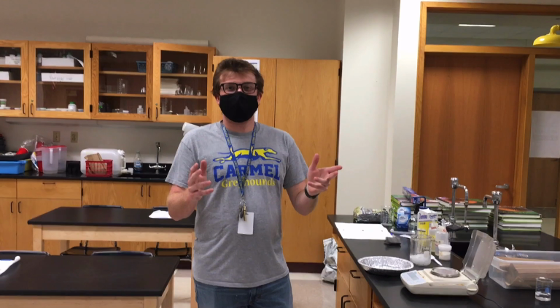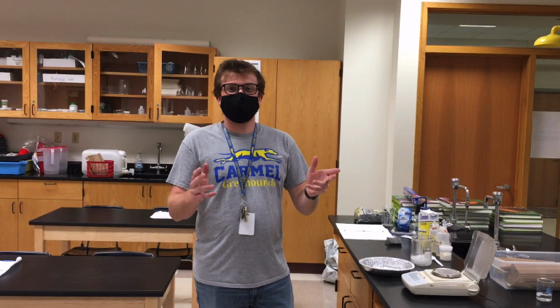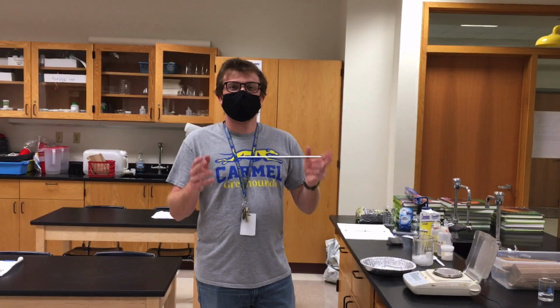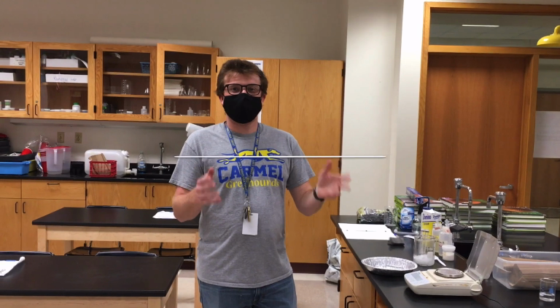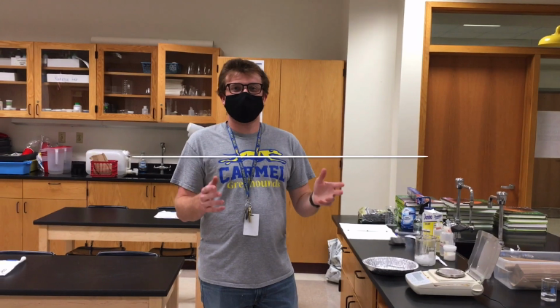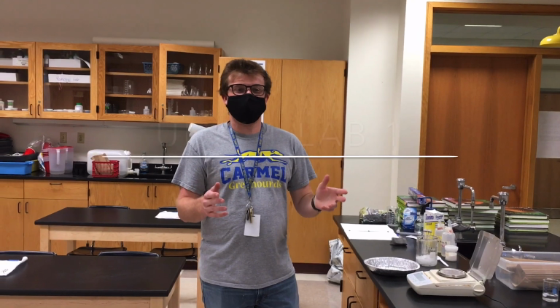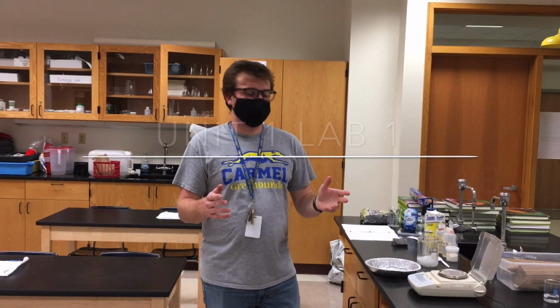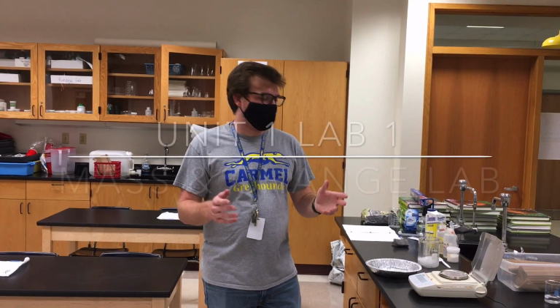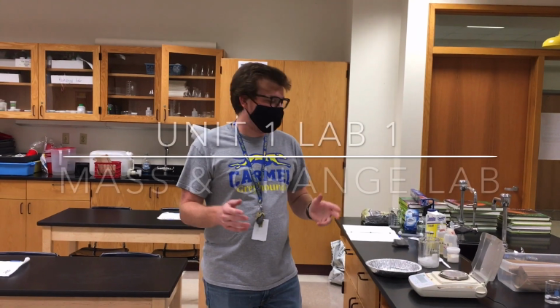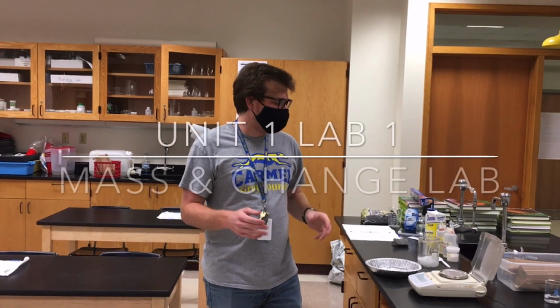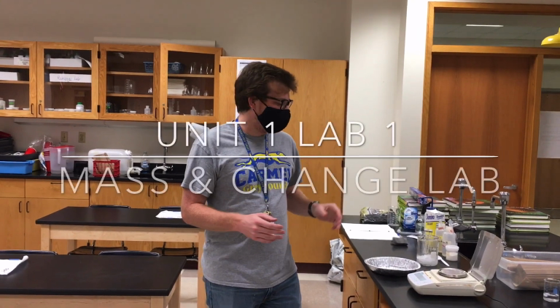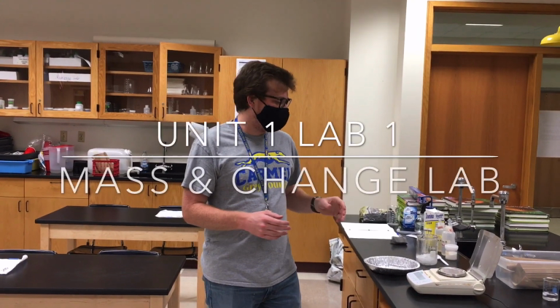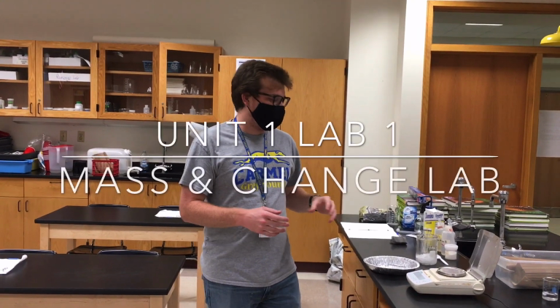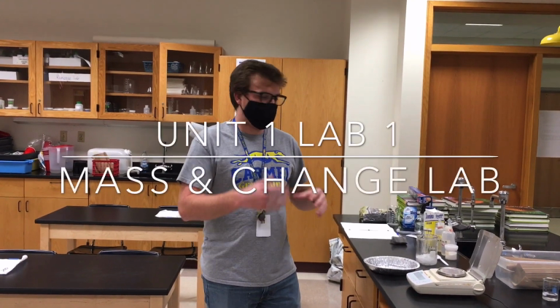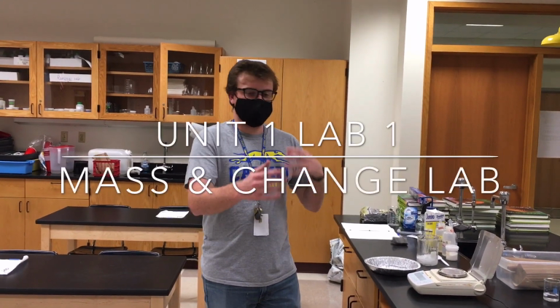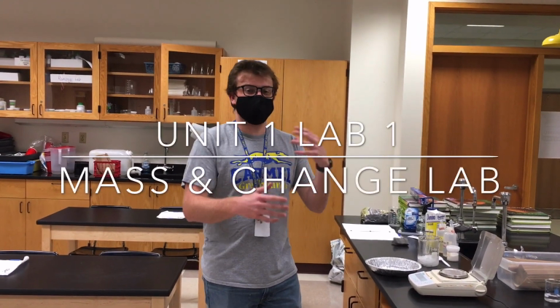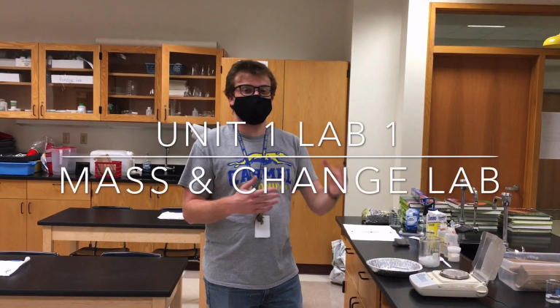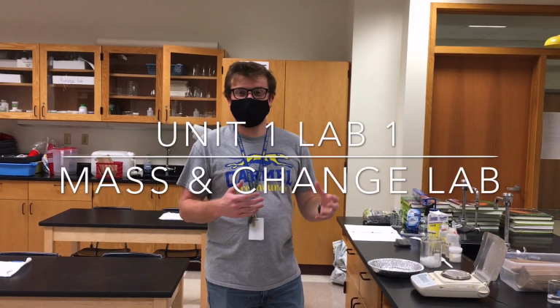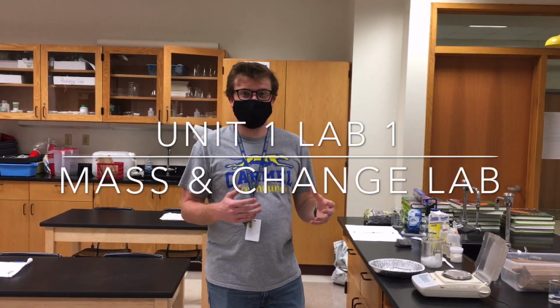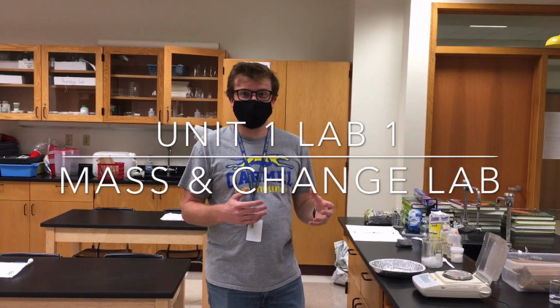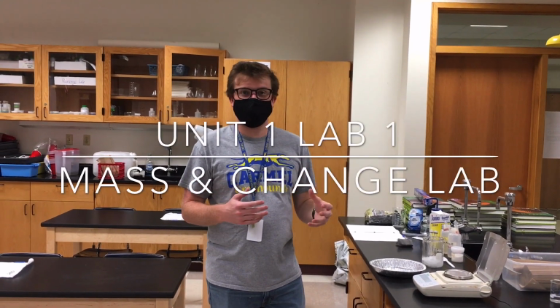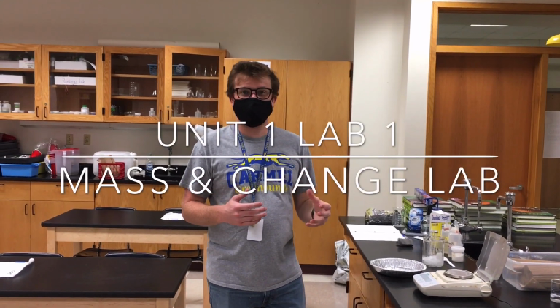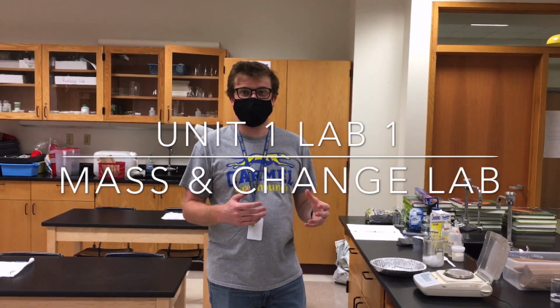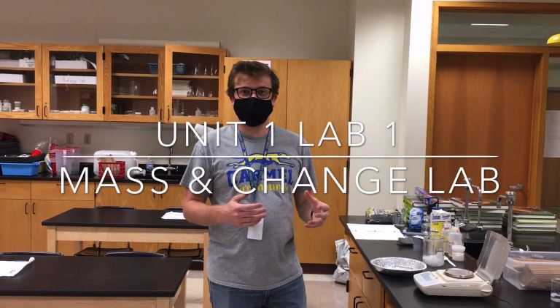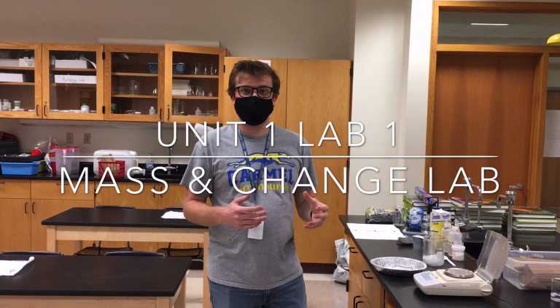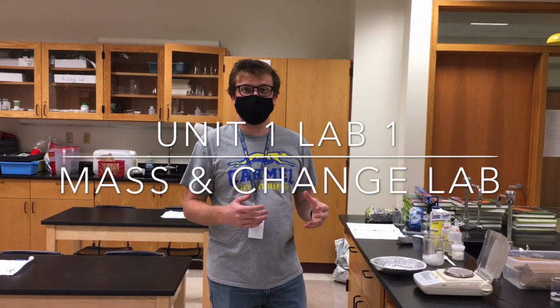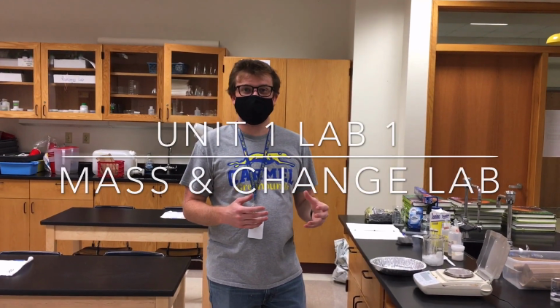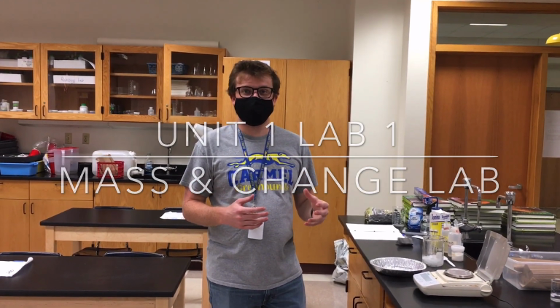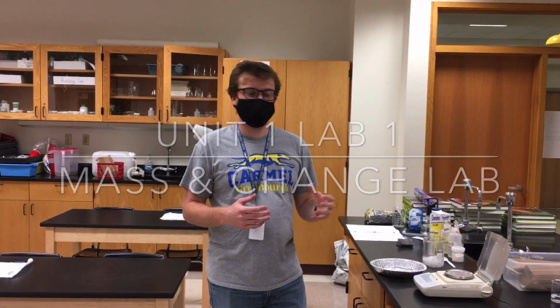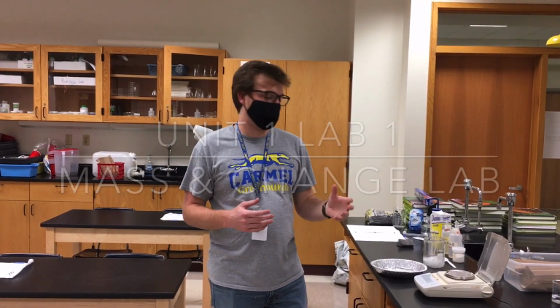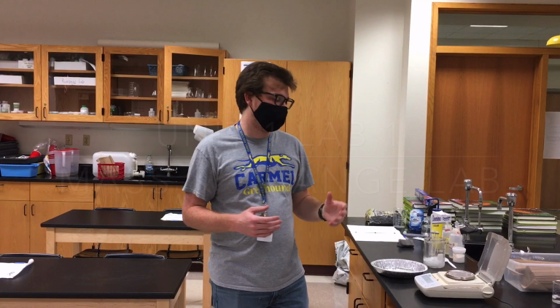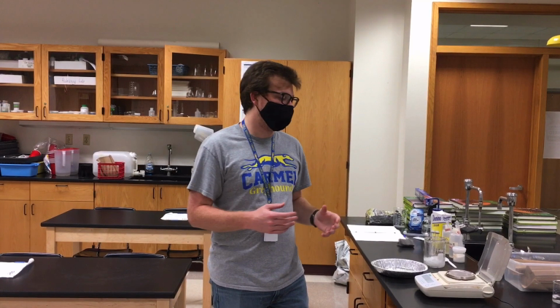Hey everybody, Mr. Sharkey here. Mrs. Cat and I are going to walk you guys through this first lab.